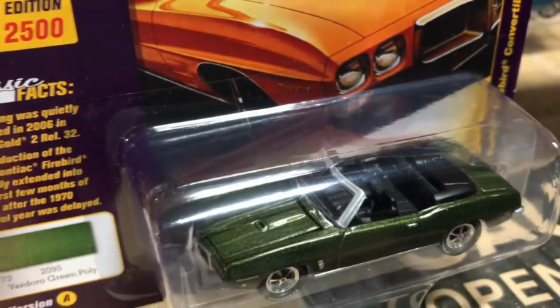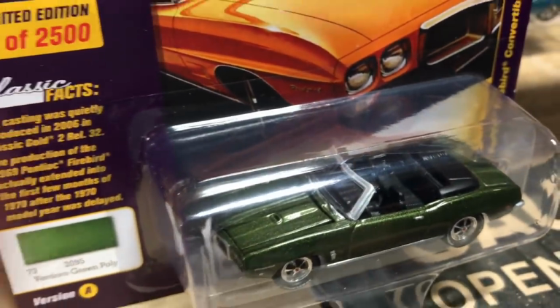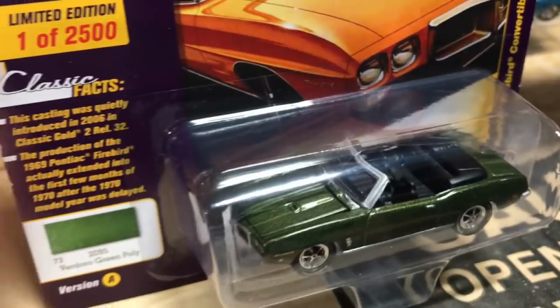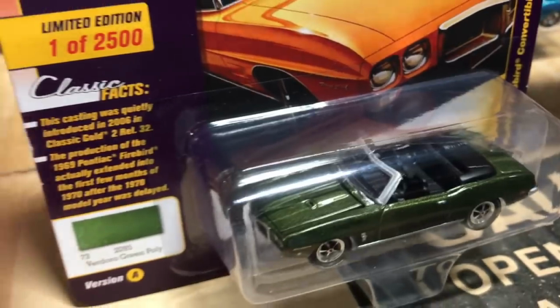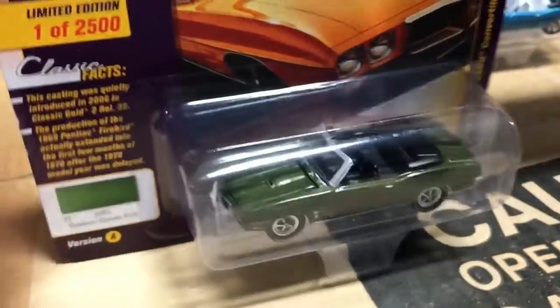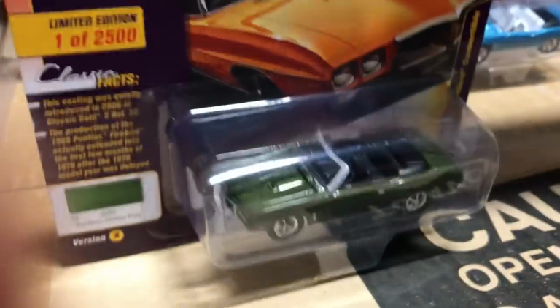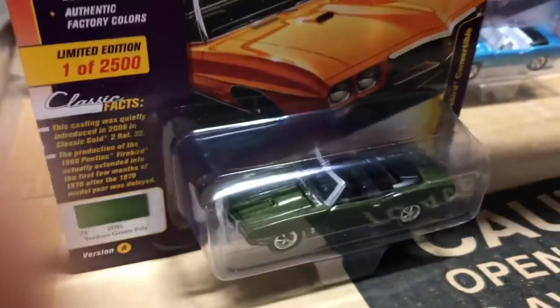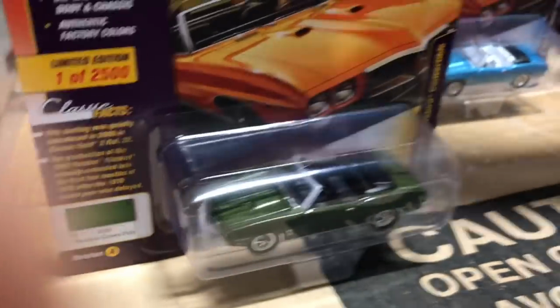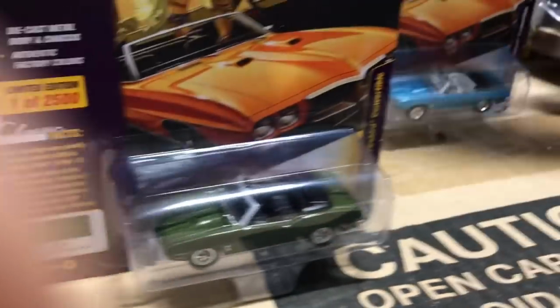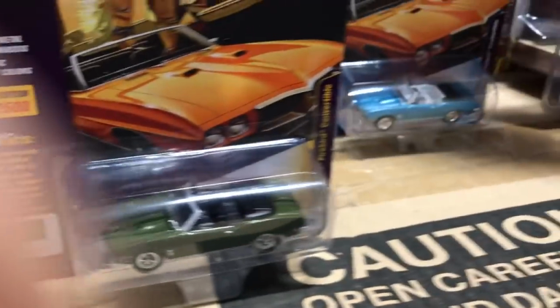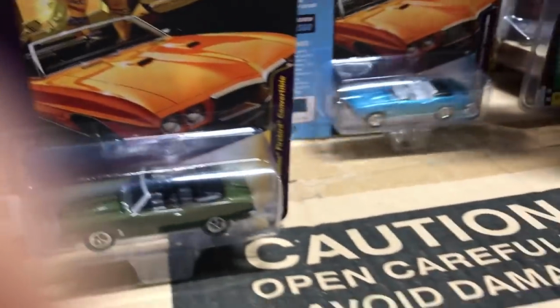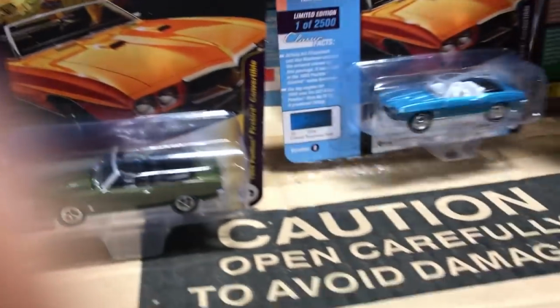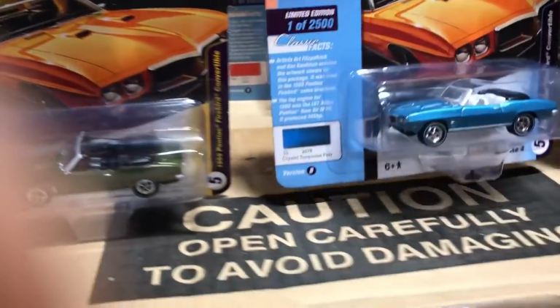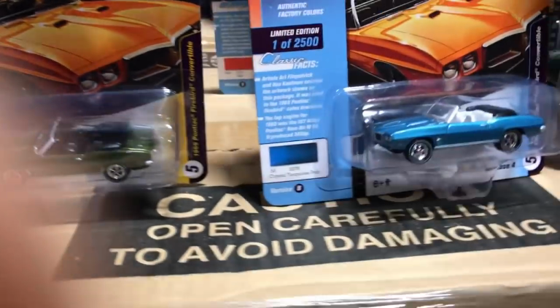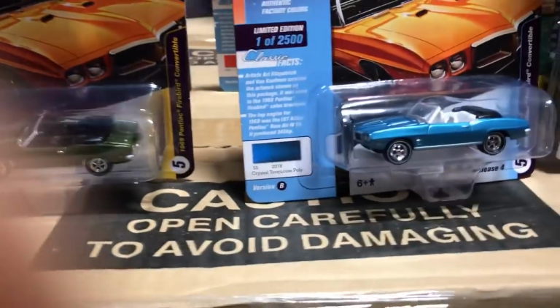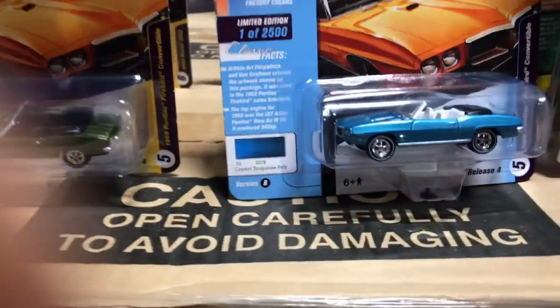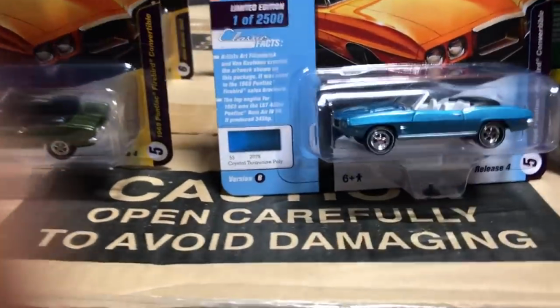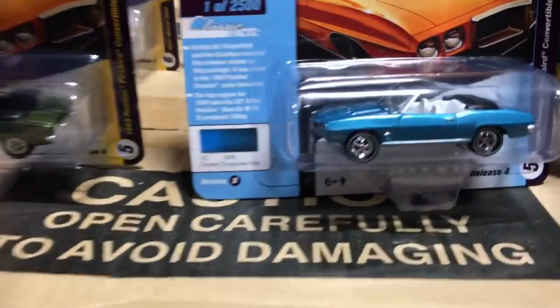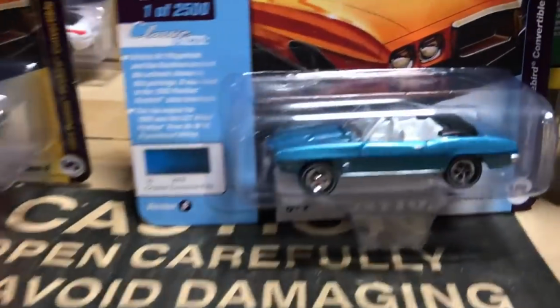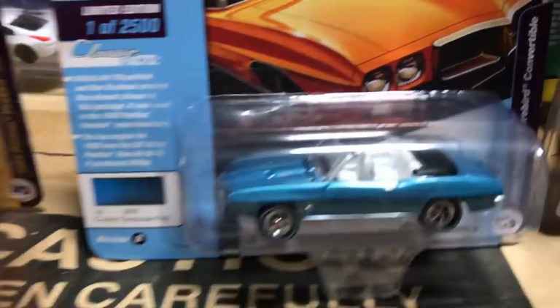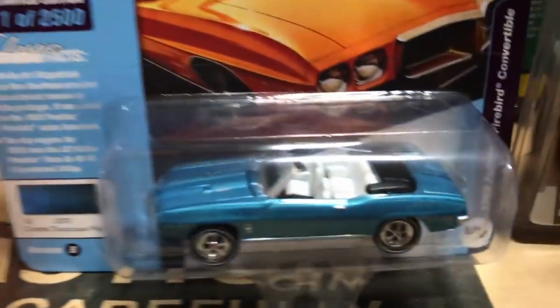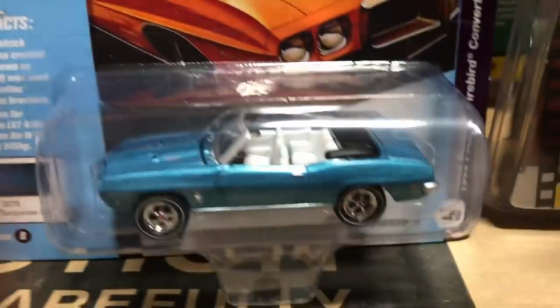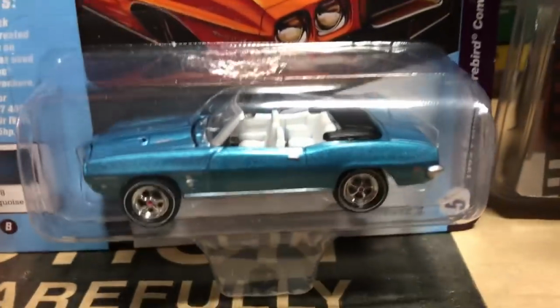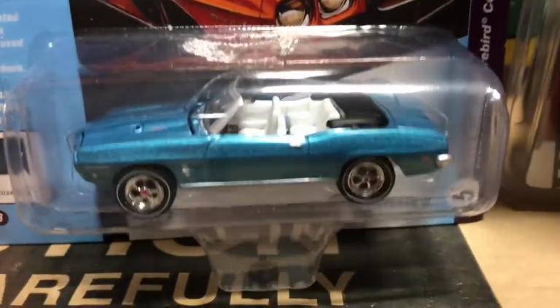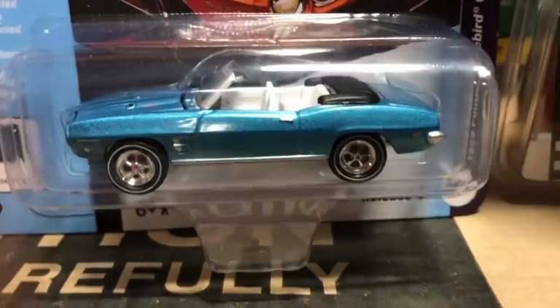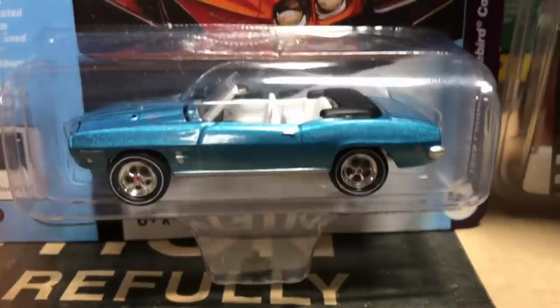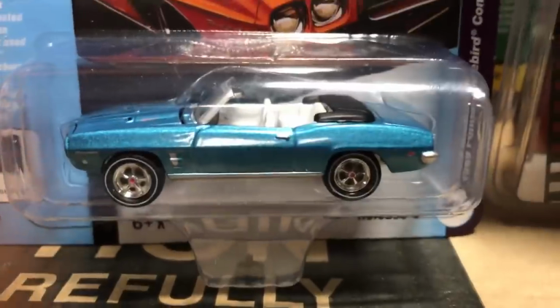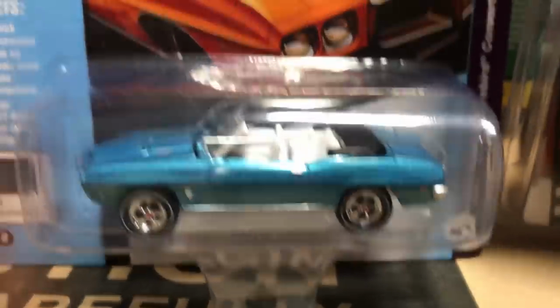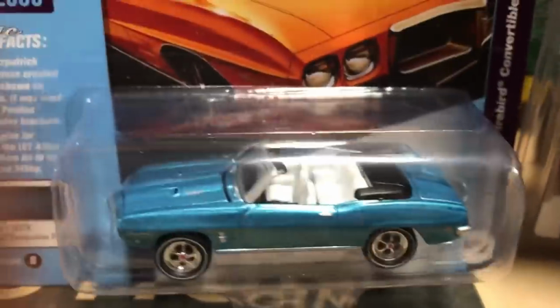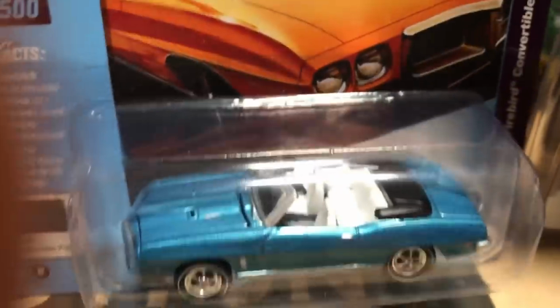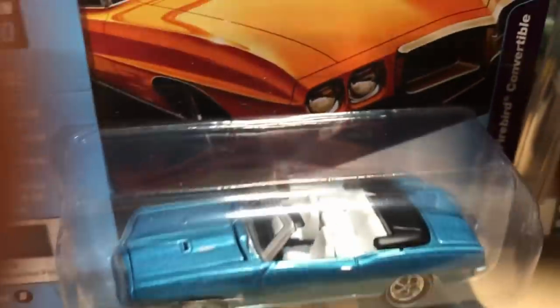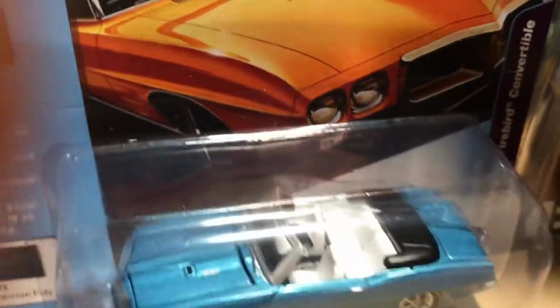Fifth in the release is the 1968 Pontiac Firebird convertible. The first version is in a great-looking metallic green with a black interior. The second version is crystal turquoise poly with a white interior.